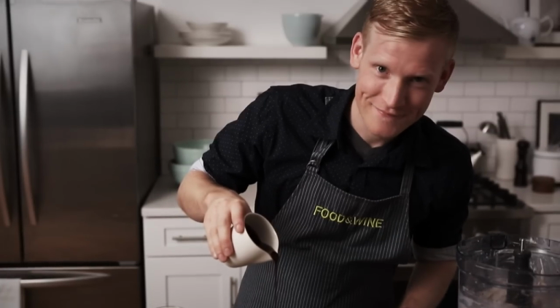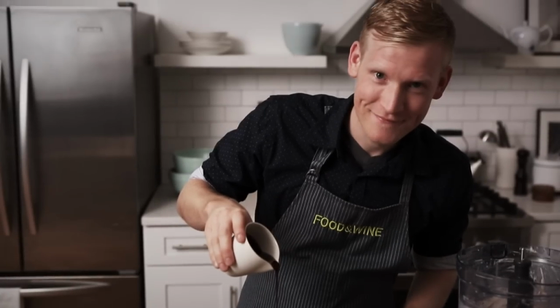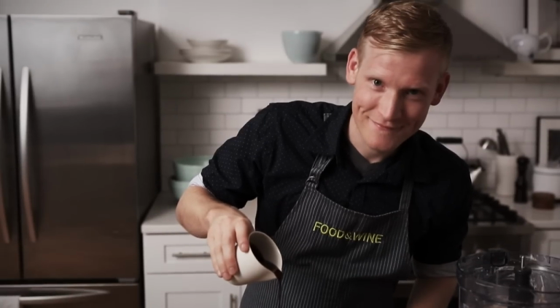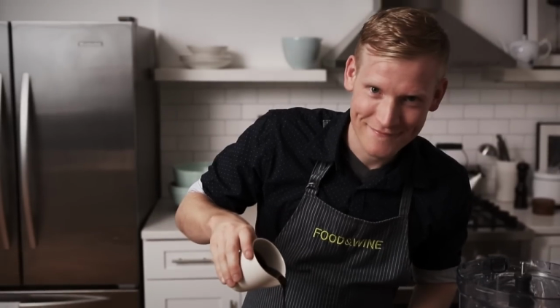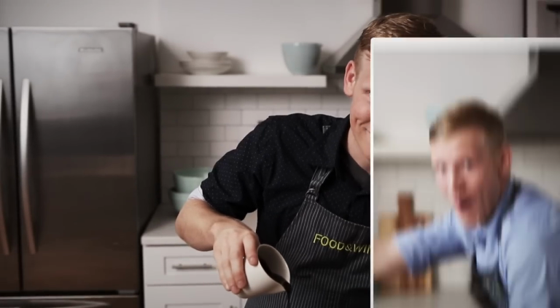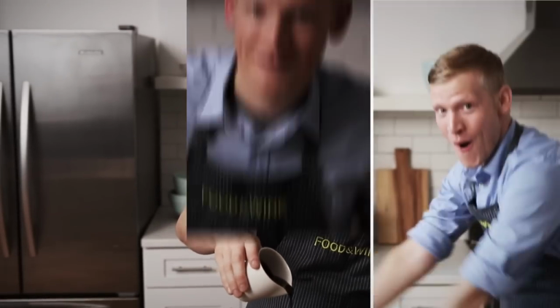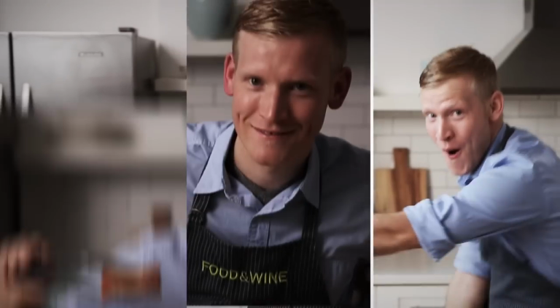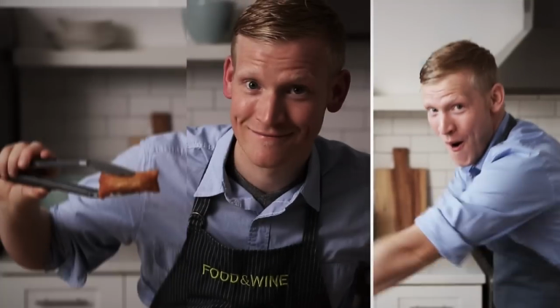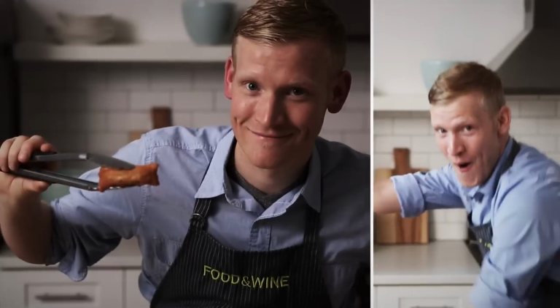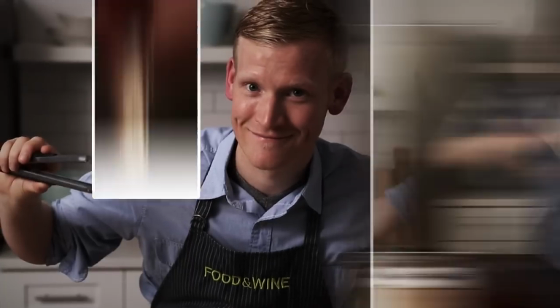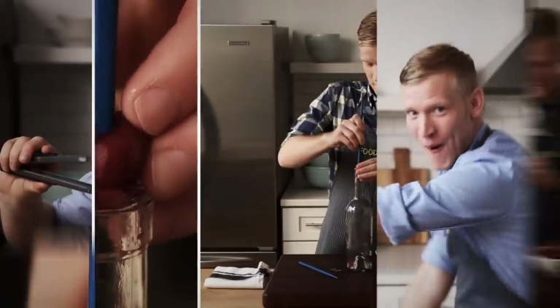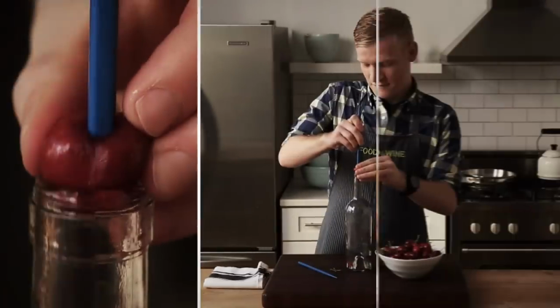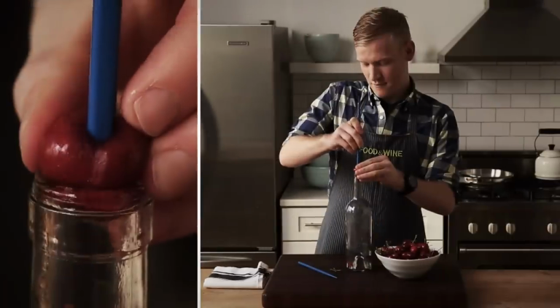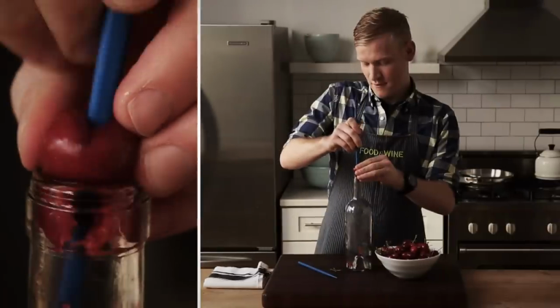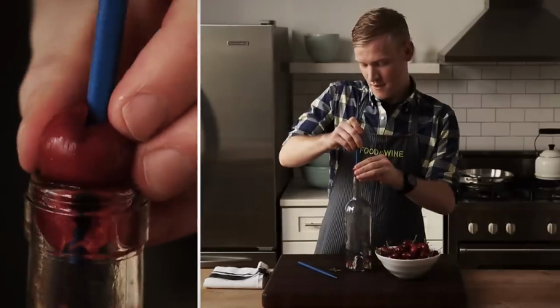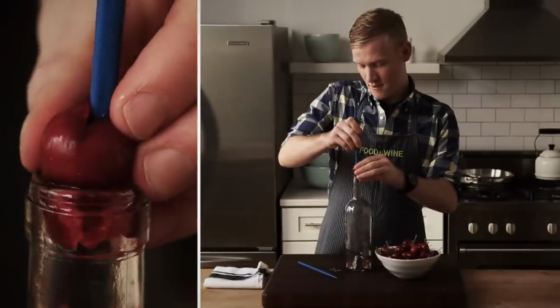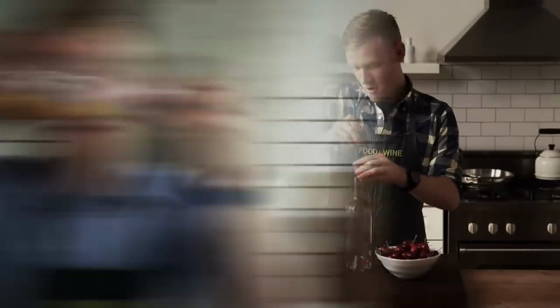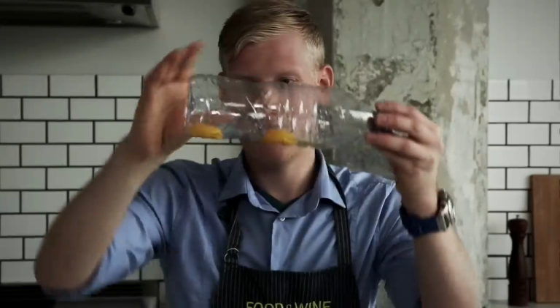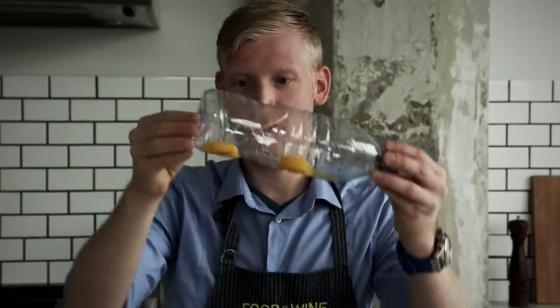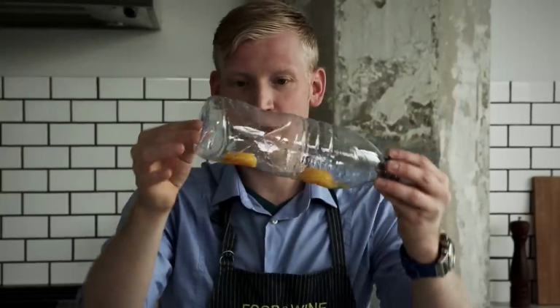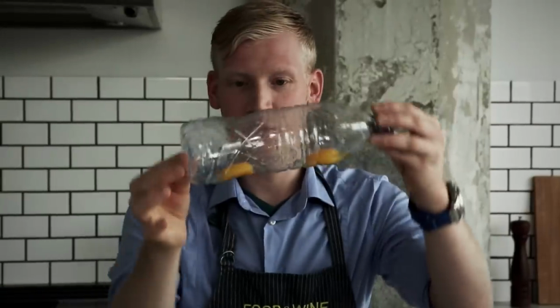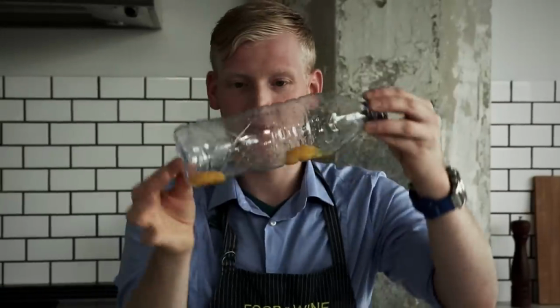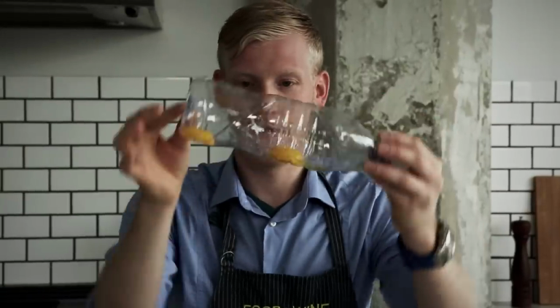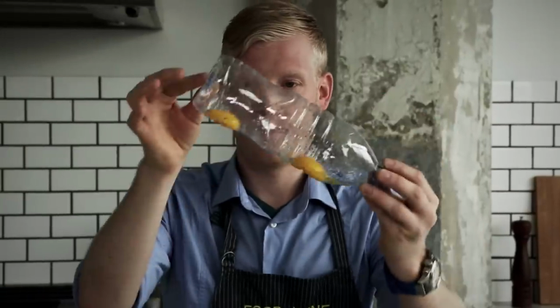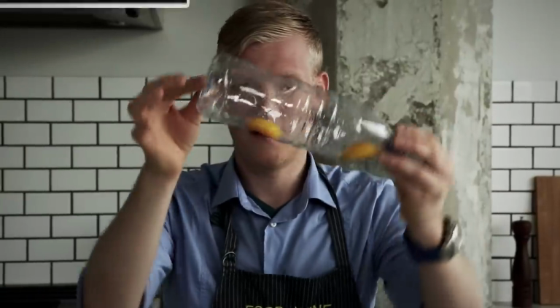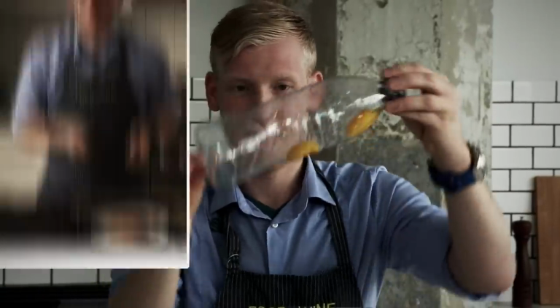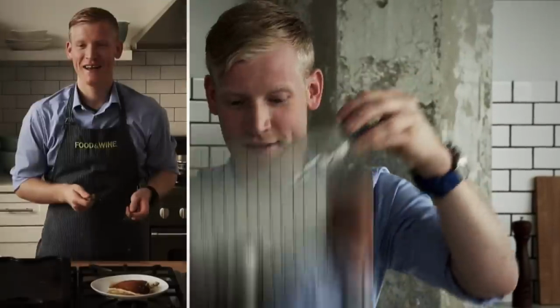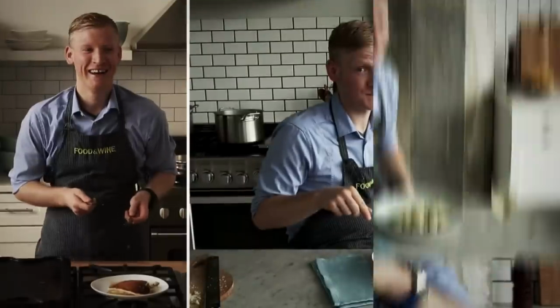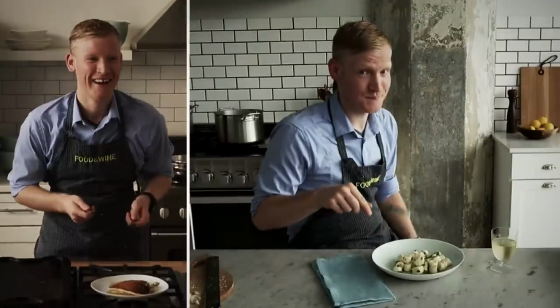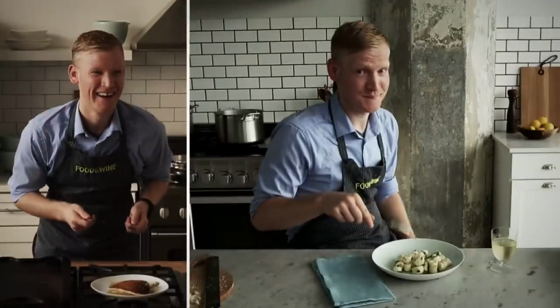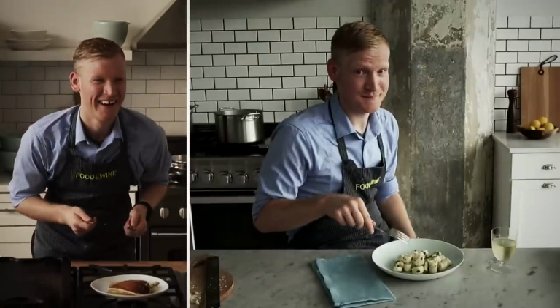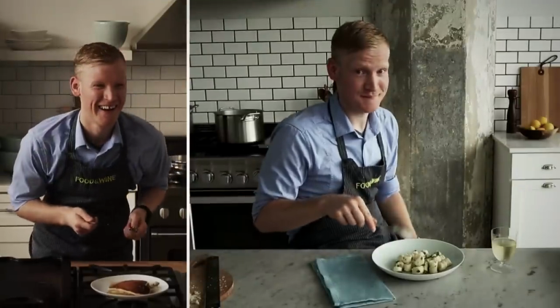I'm Justin Chappell from Food & Wine's Test Kitchen. Join me as I demonstrate Mad Genius Tips.